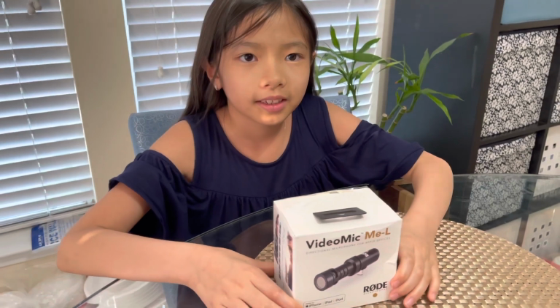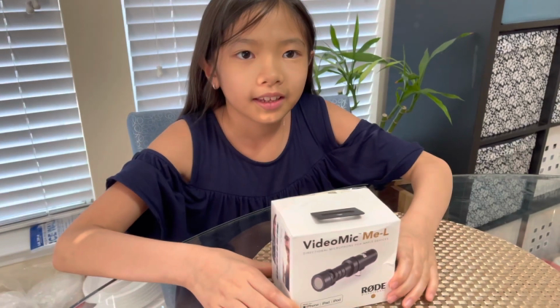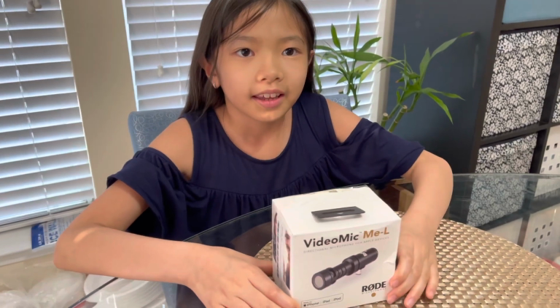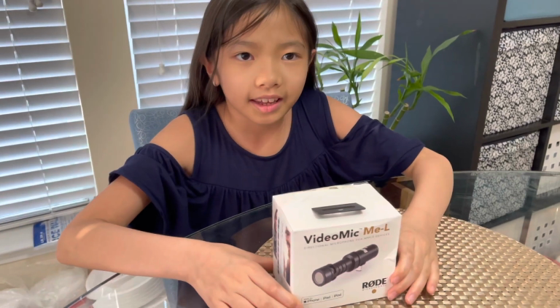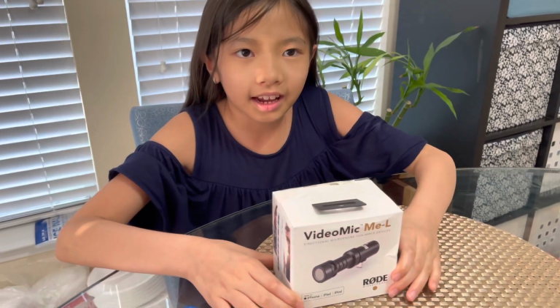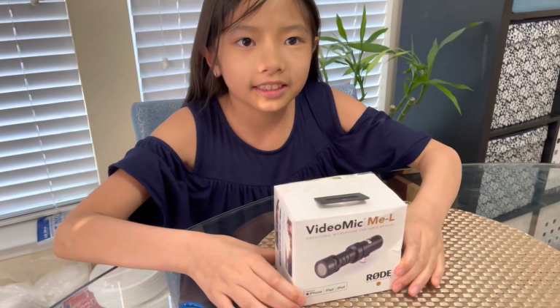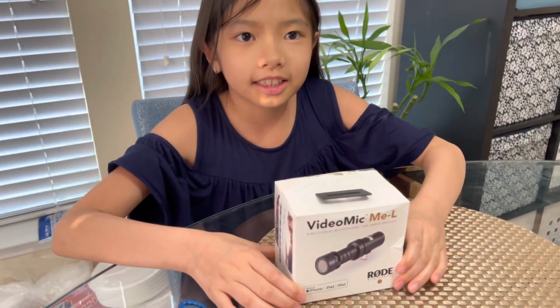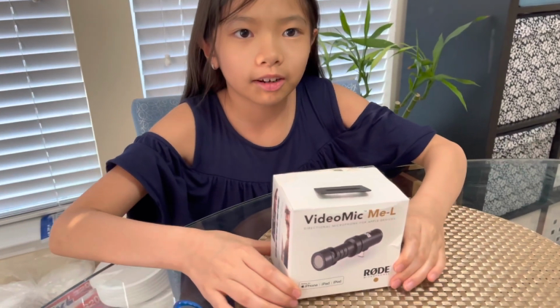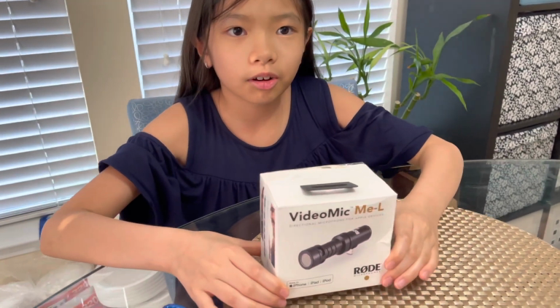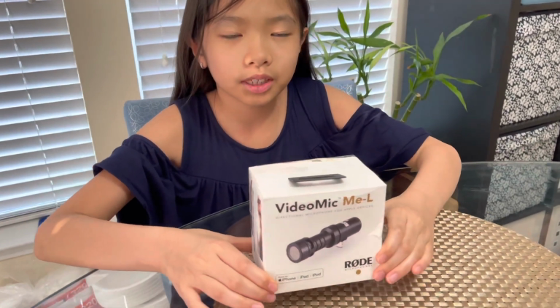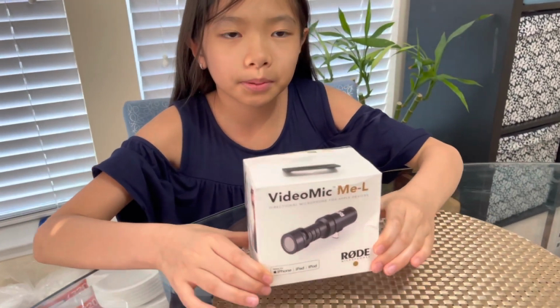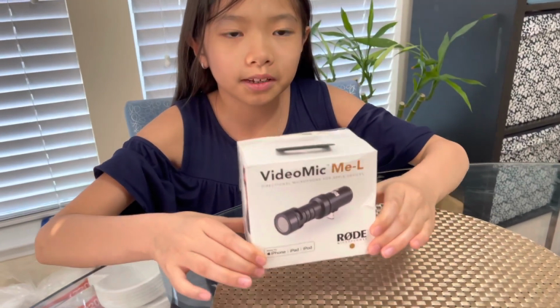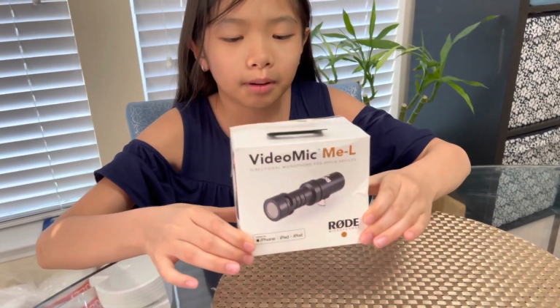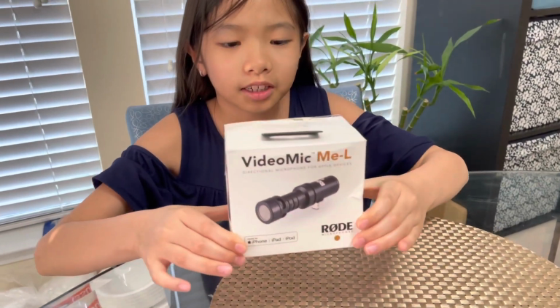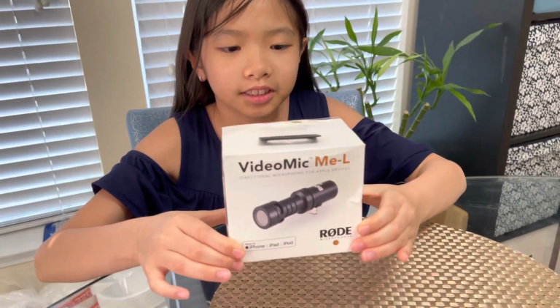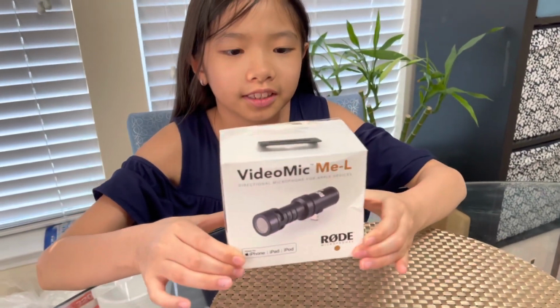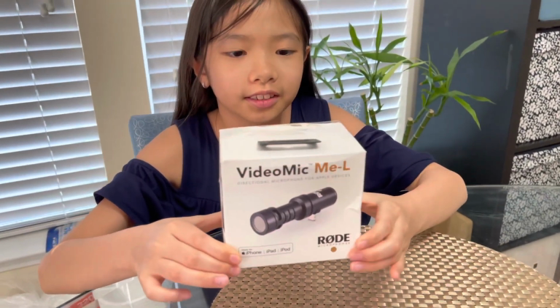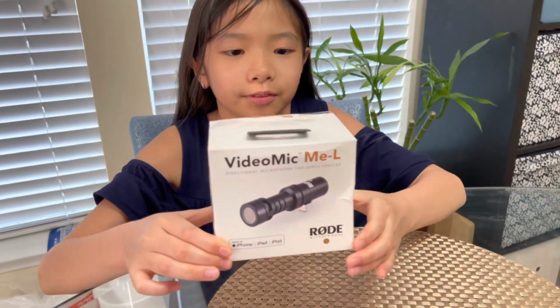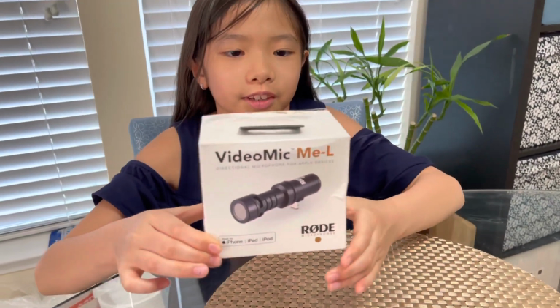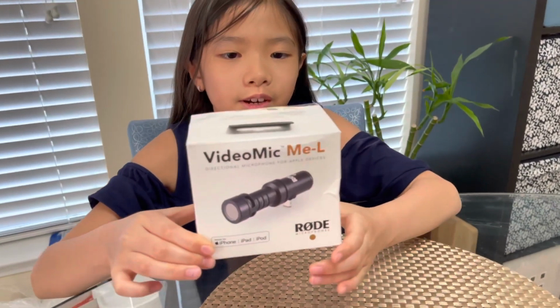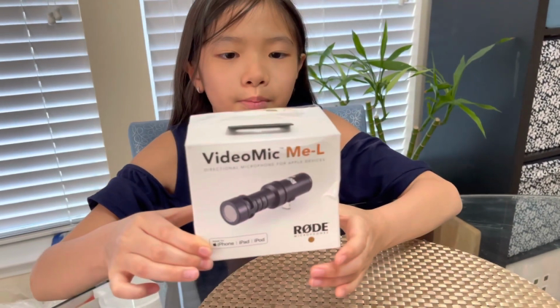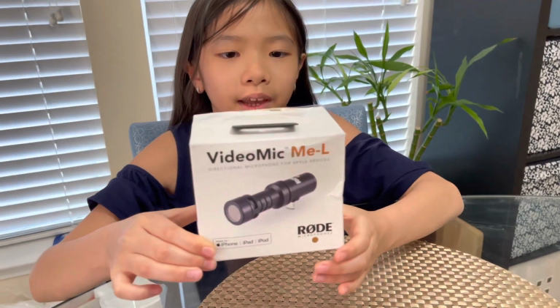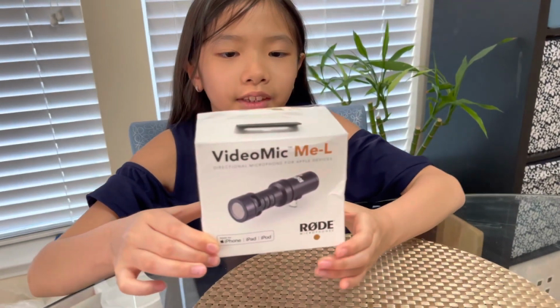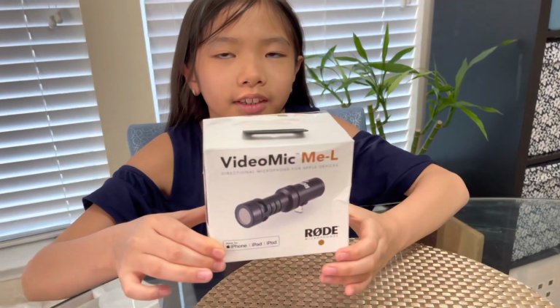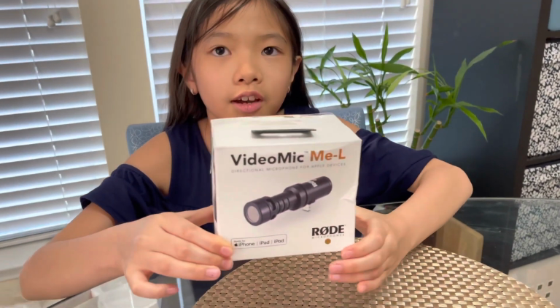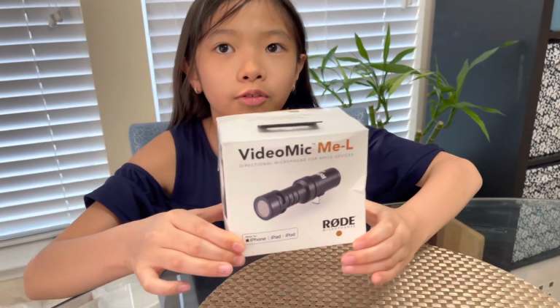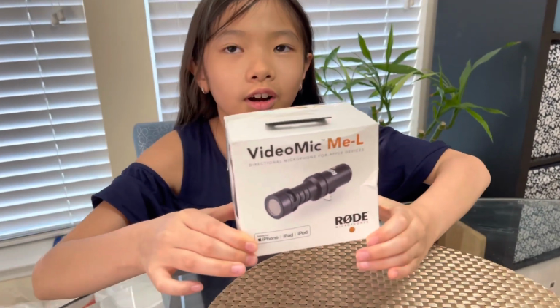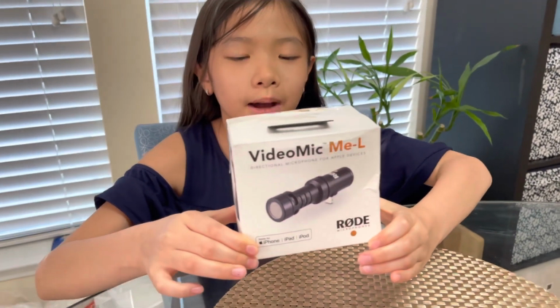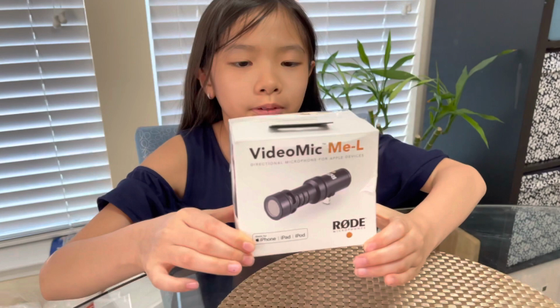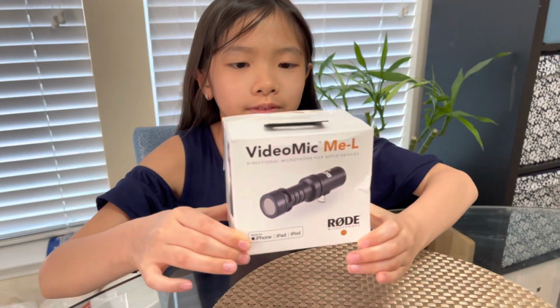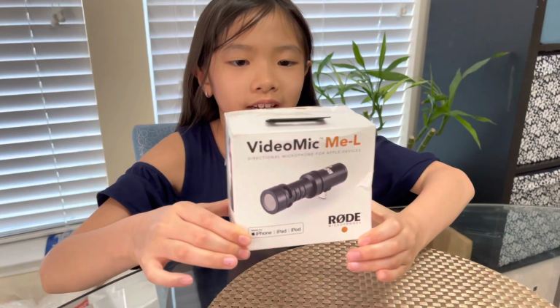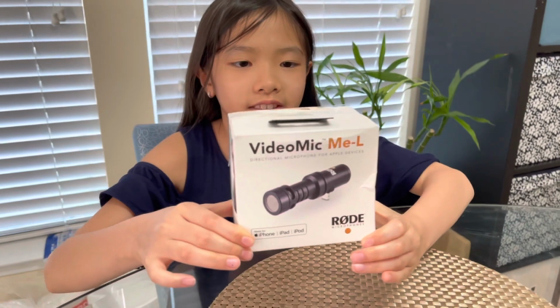Hey guys, today we're going to be unboxing the video mic for Apple devices.